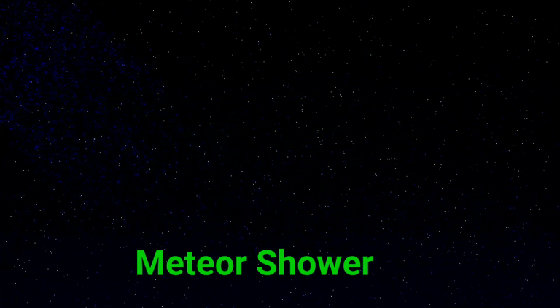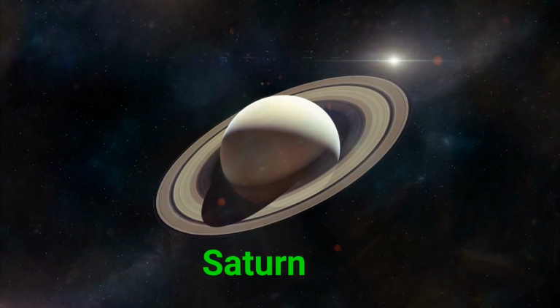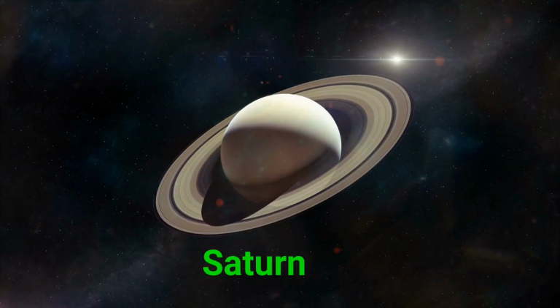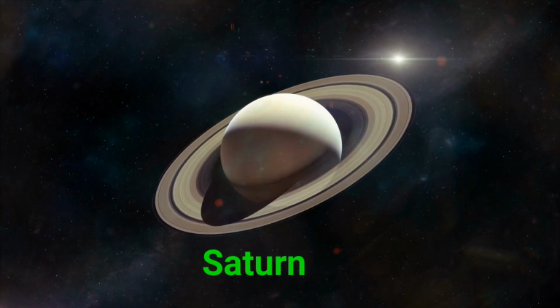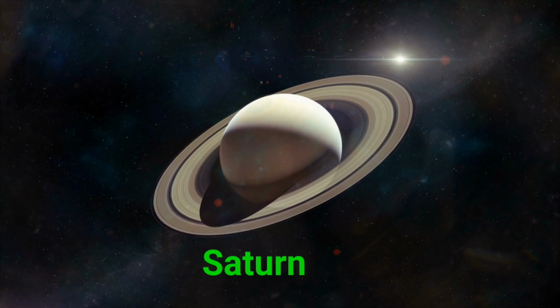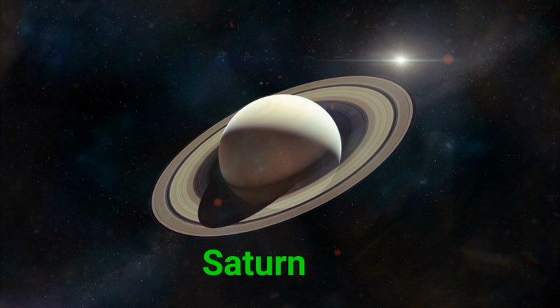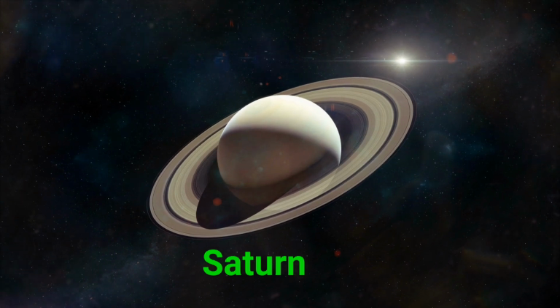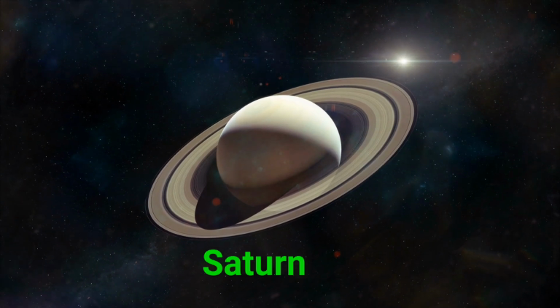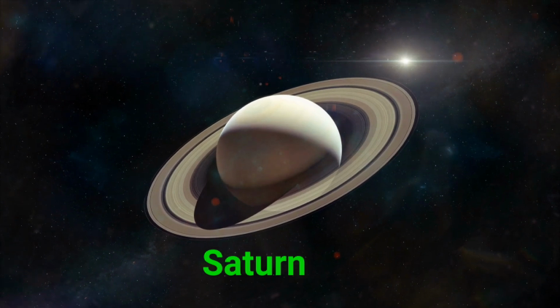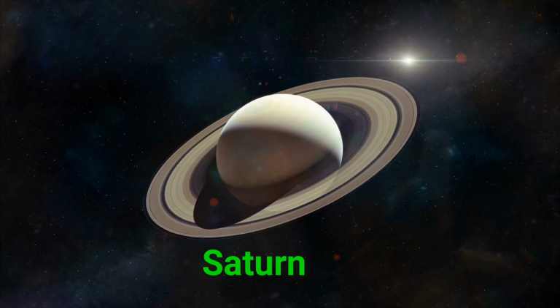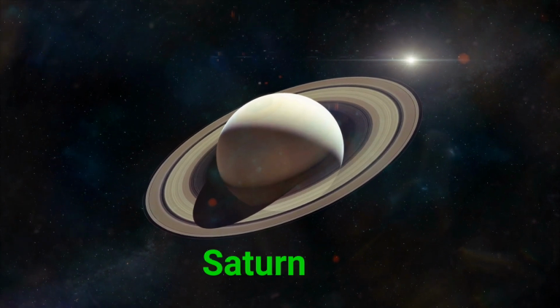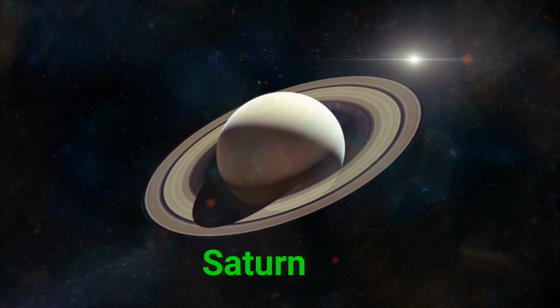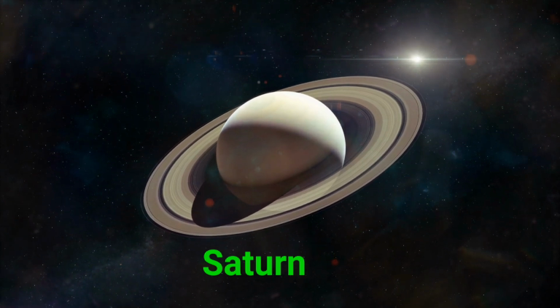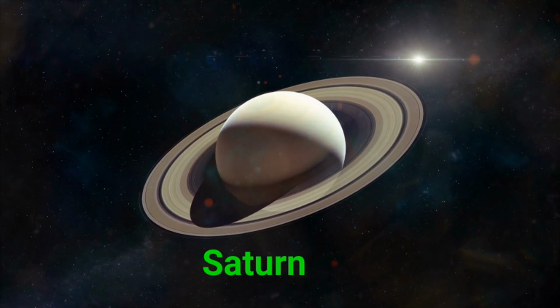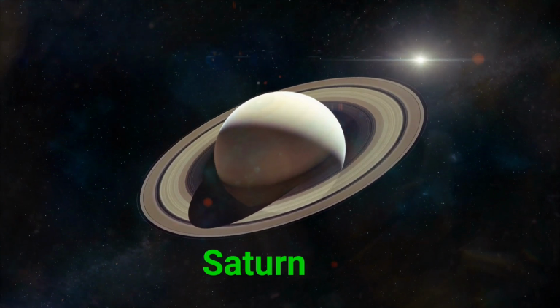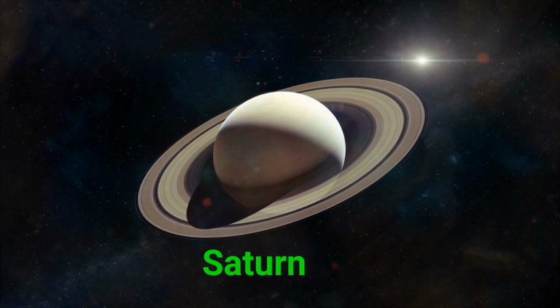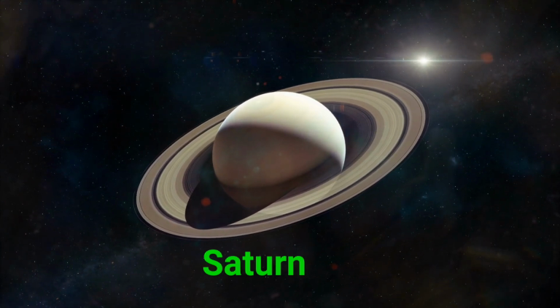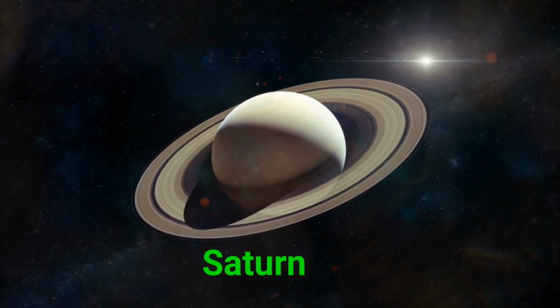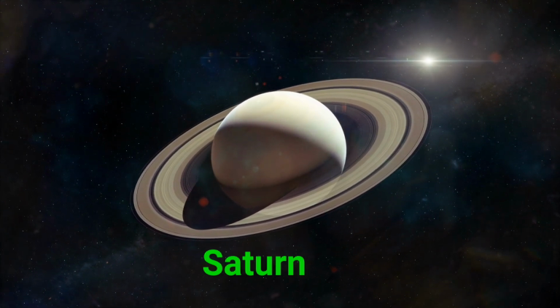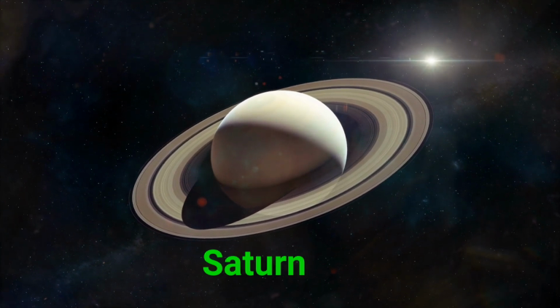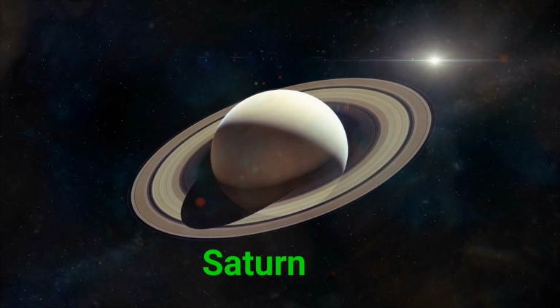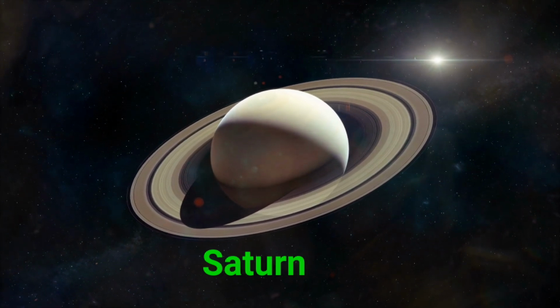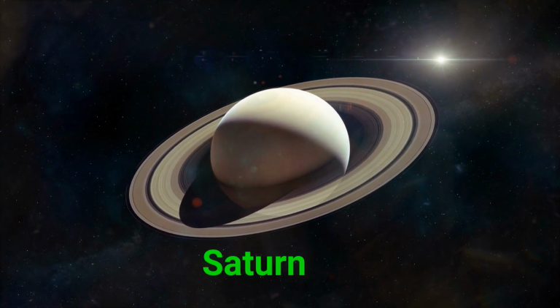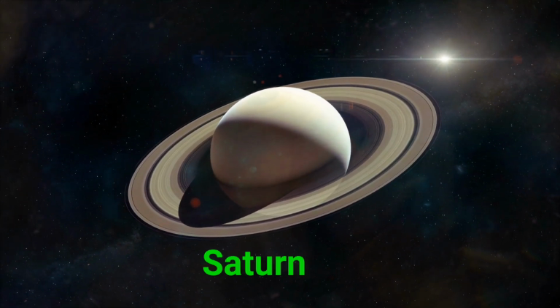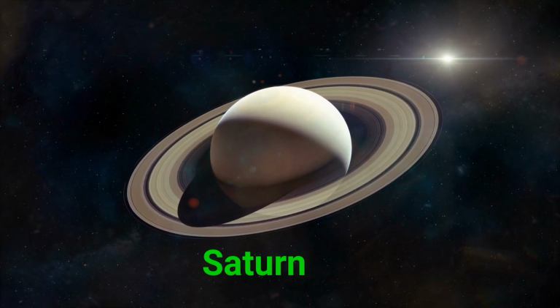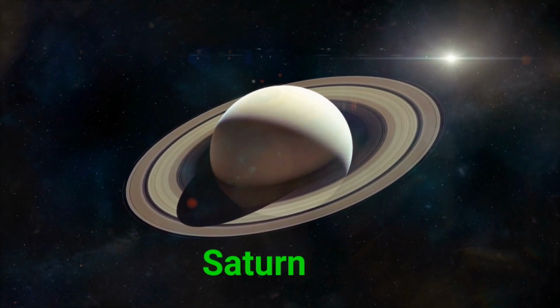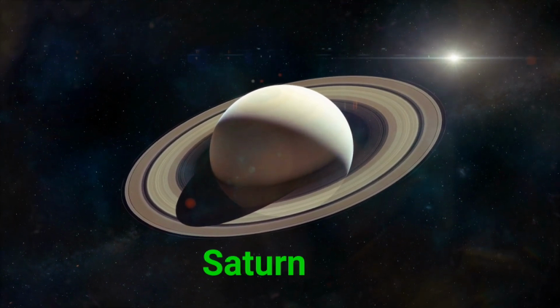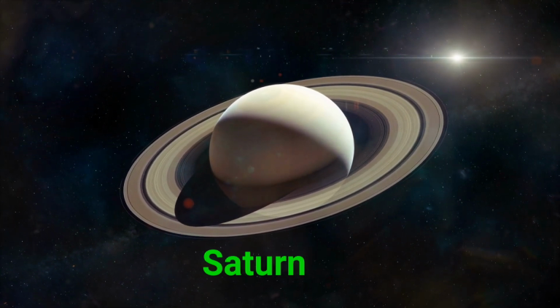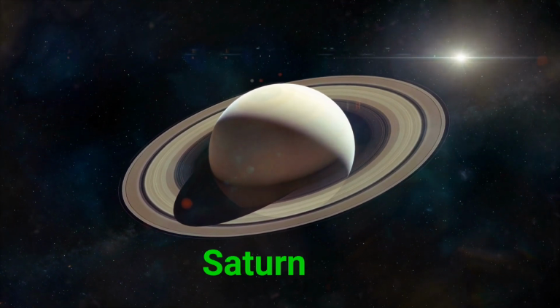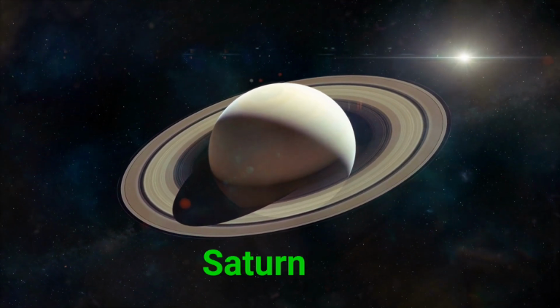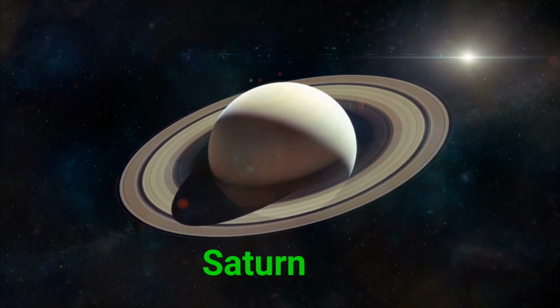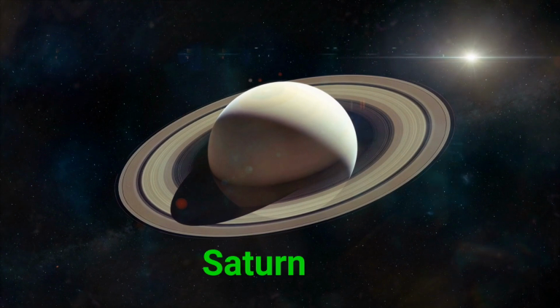This is Saturn. Saturn is a big planet with beautiful rings made of ice and rock.